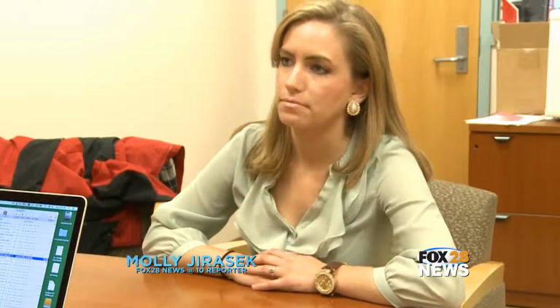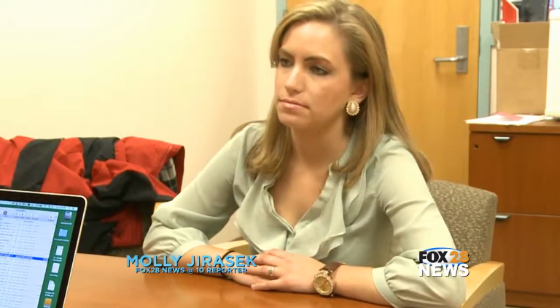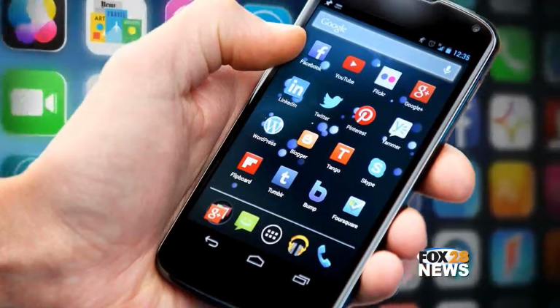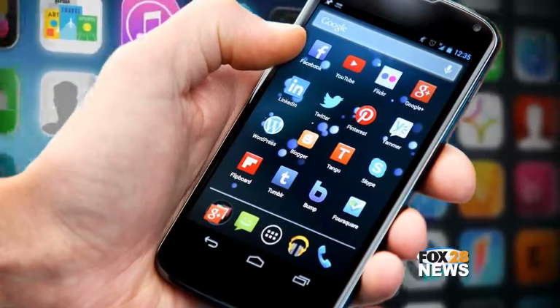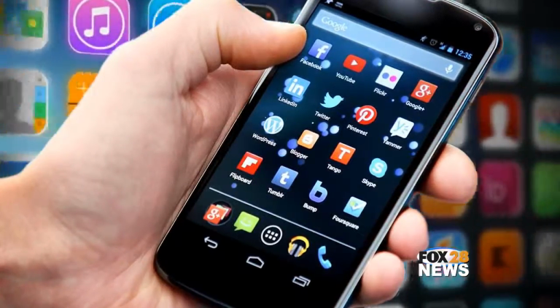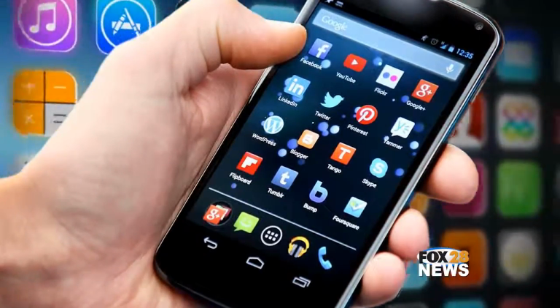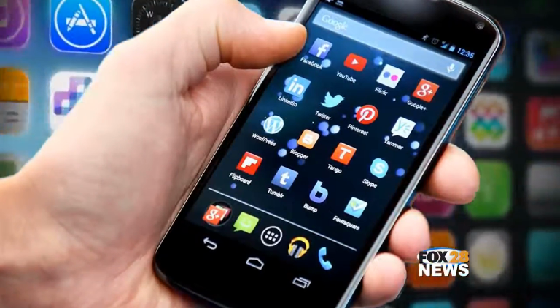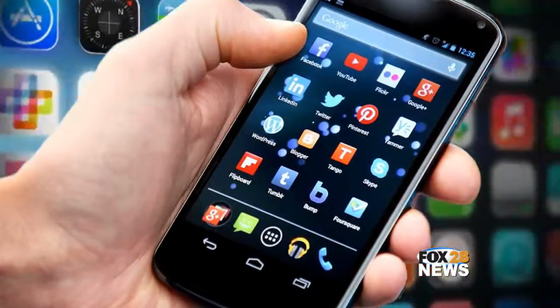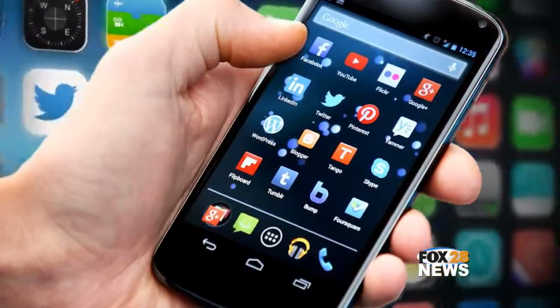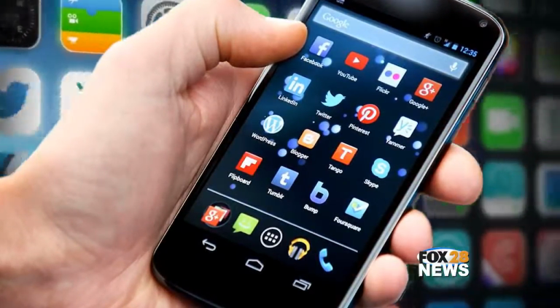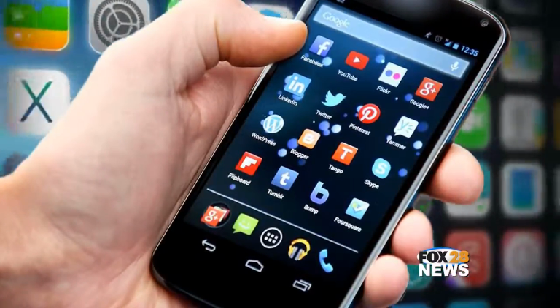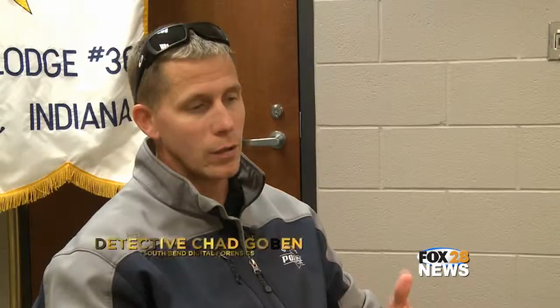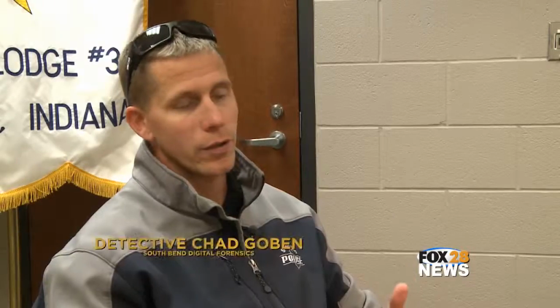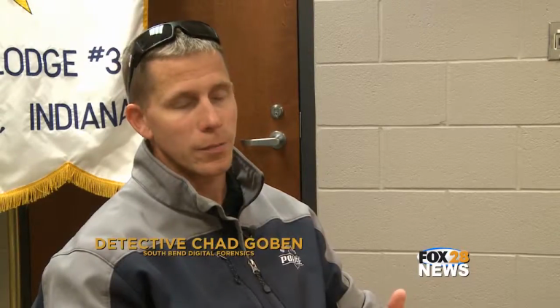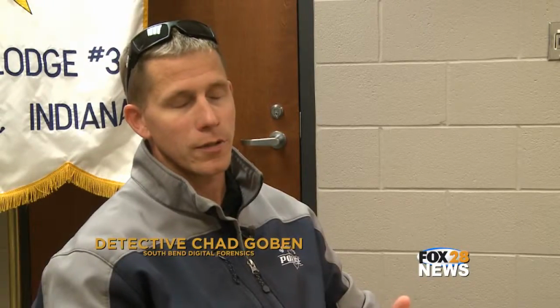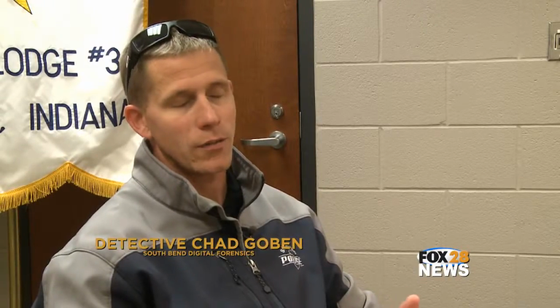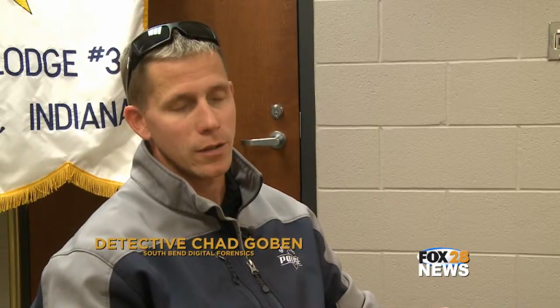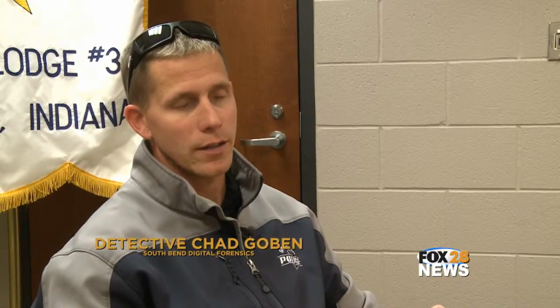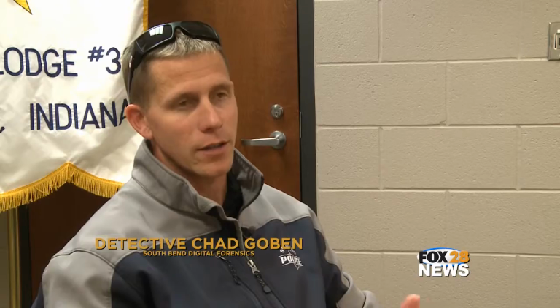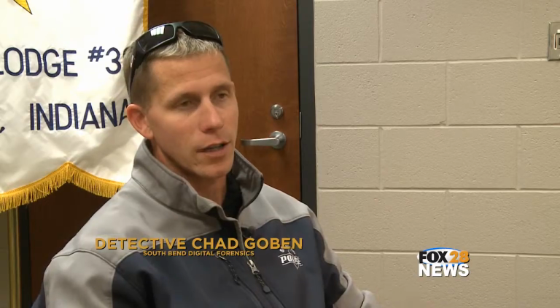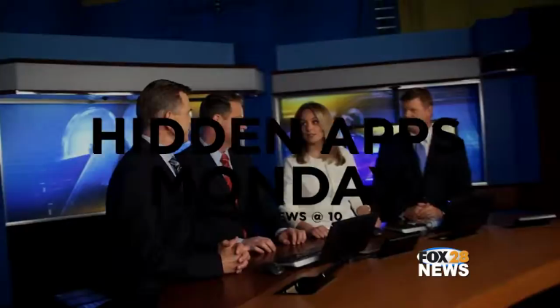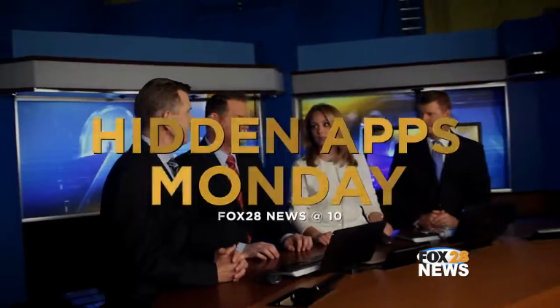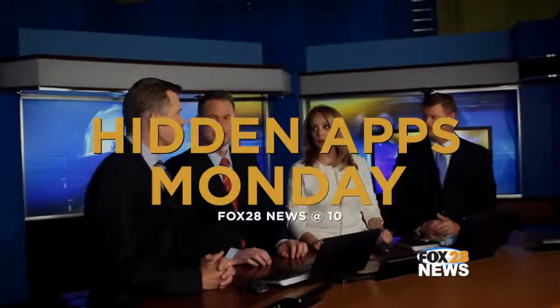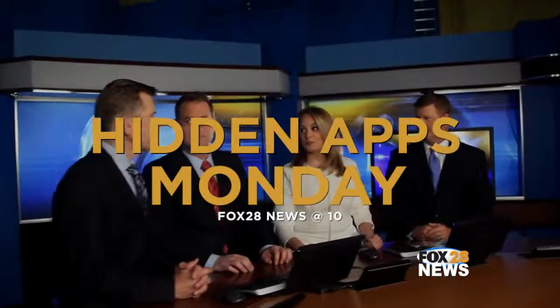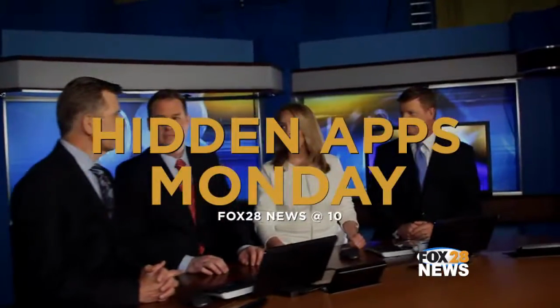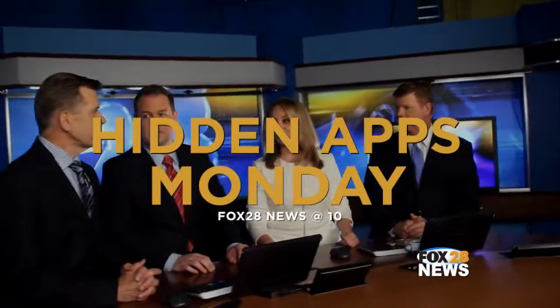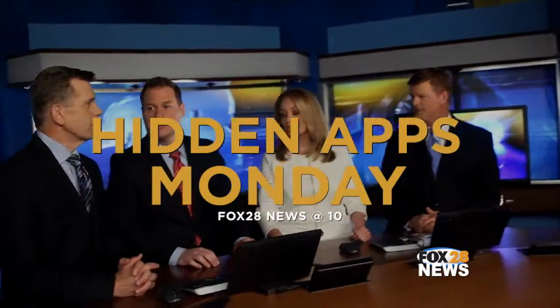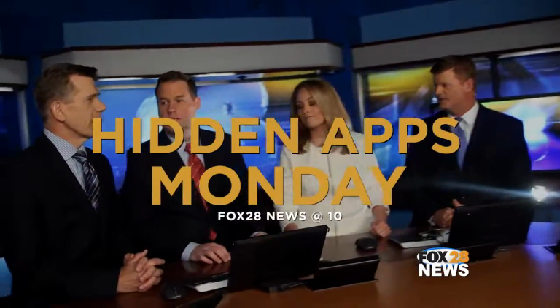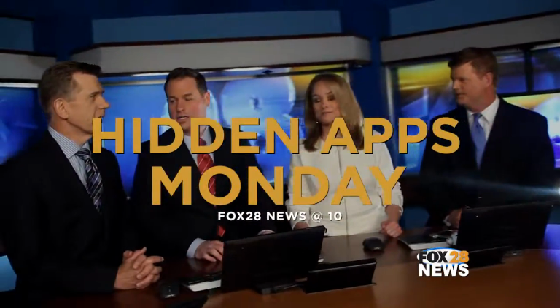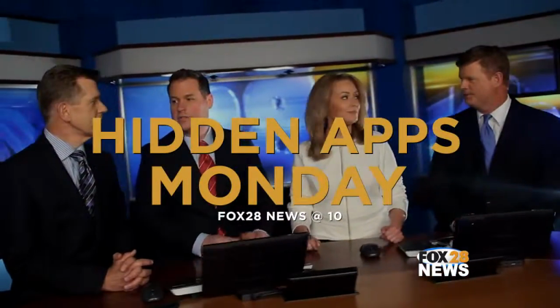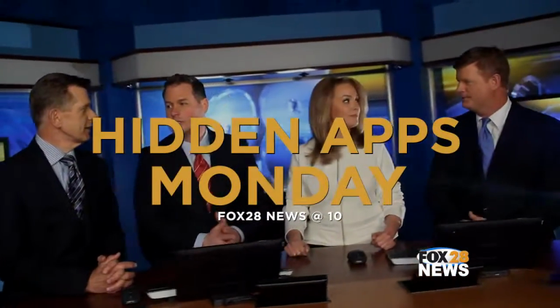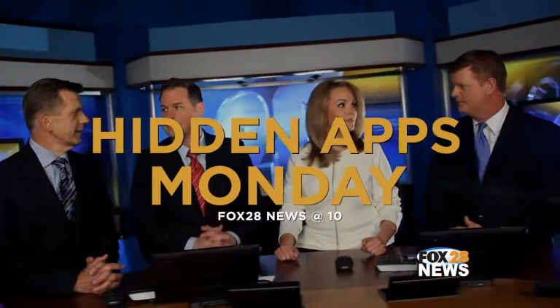Molly Juracek will show you how to find apps that your teenager may have hidden on their phone or tablet. In order to keep your kids safe, you've got to stay educated. Hidden apps — Monday on Fox 28 News at 10.